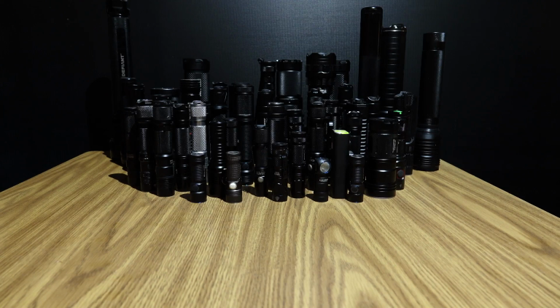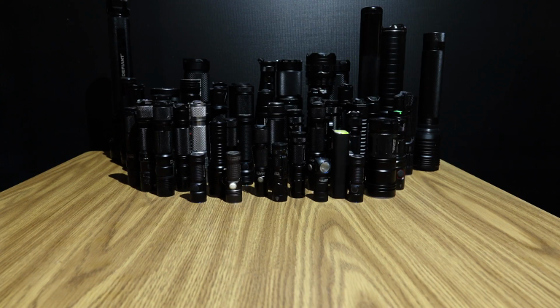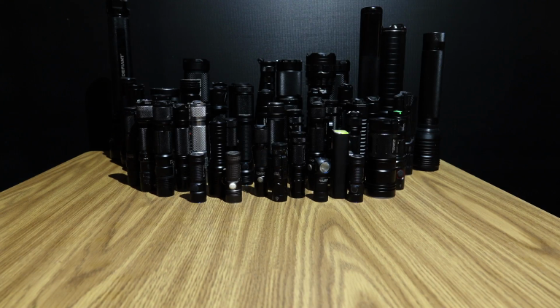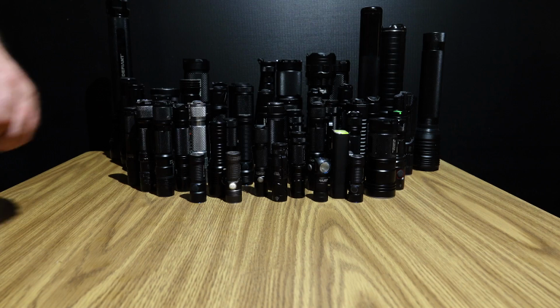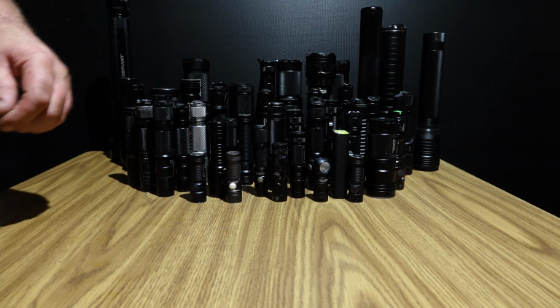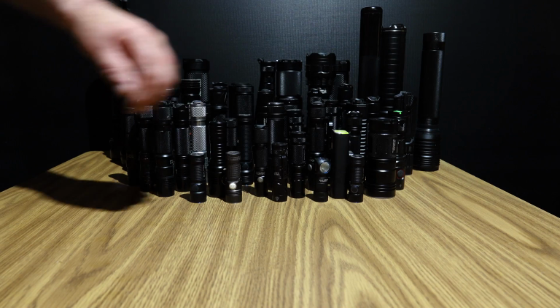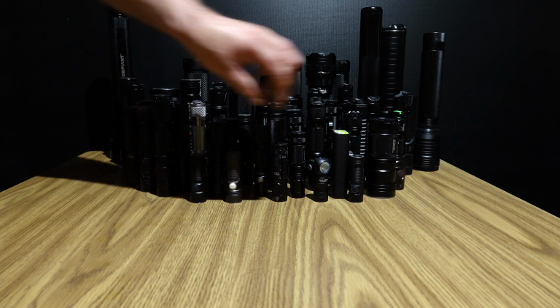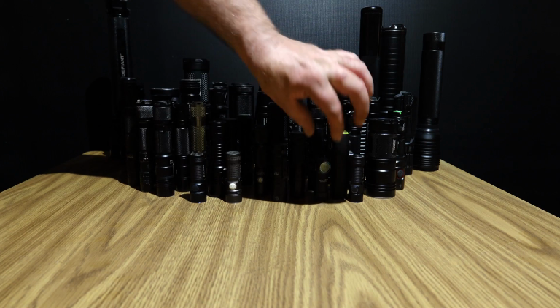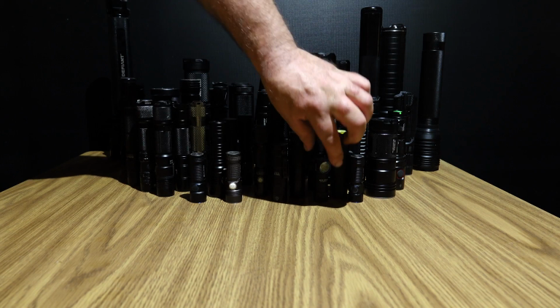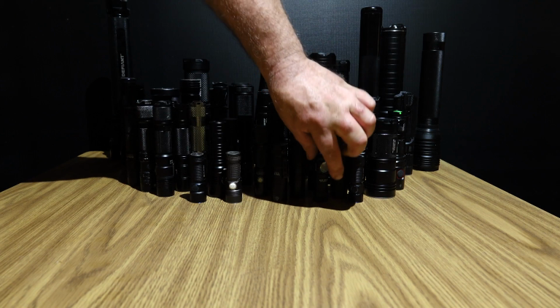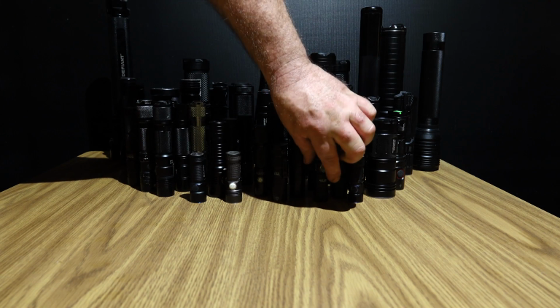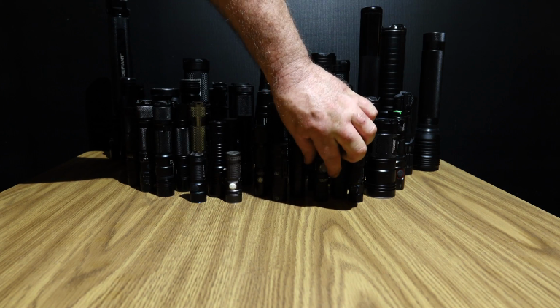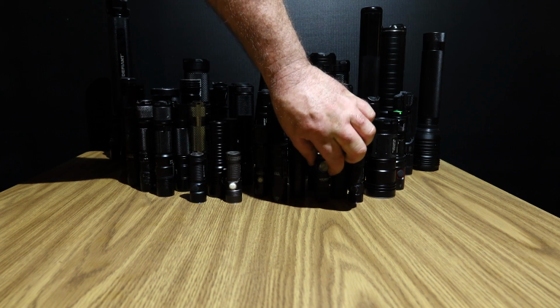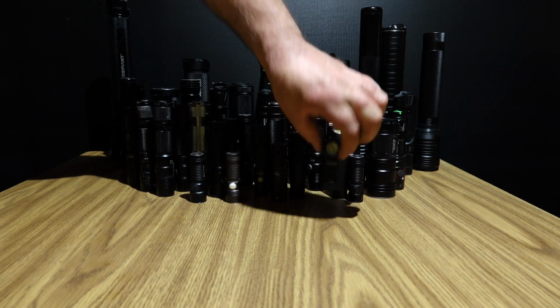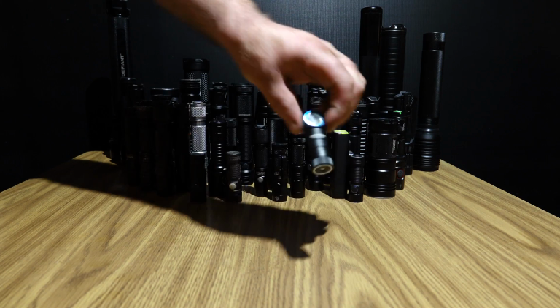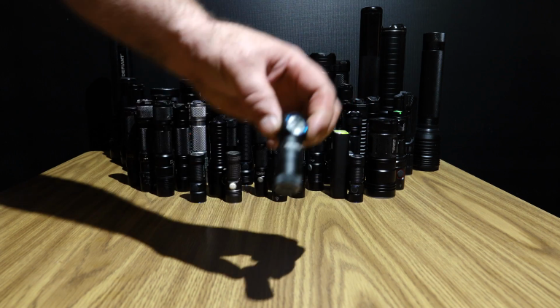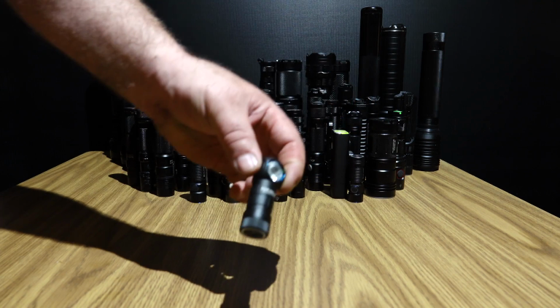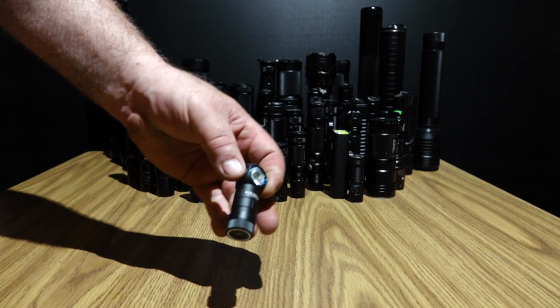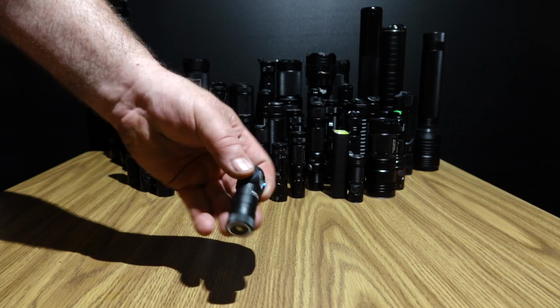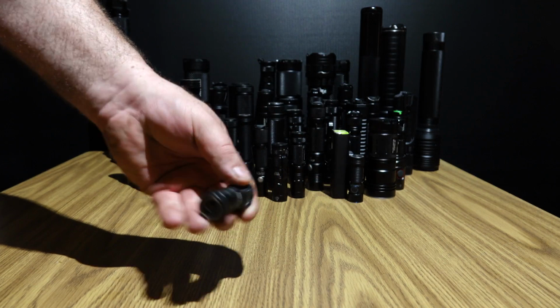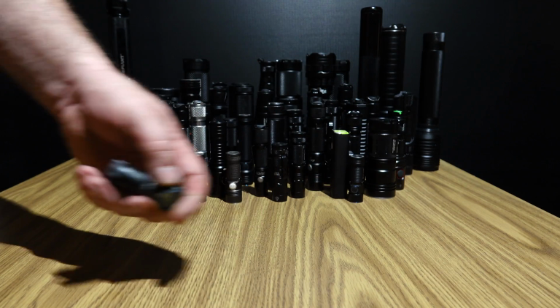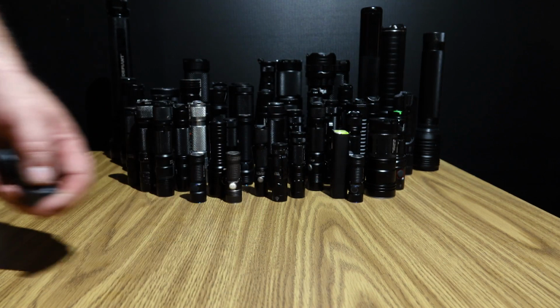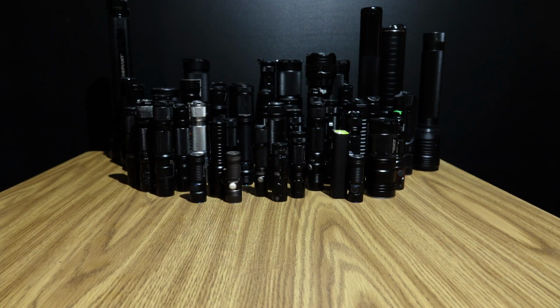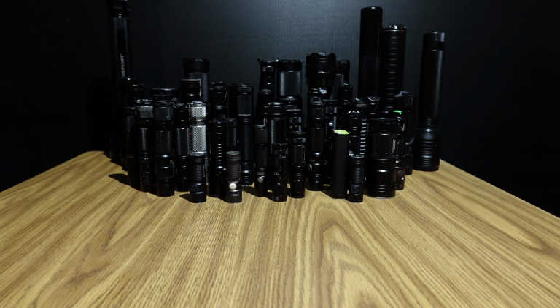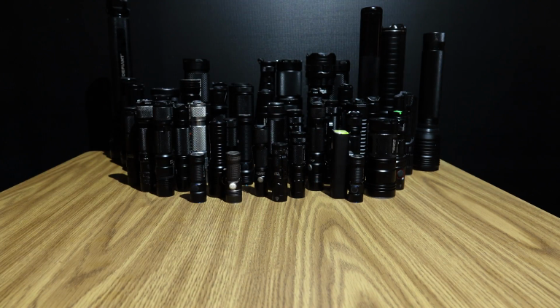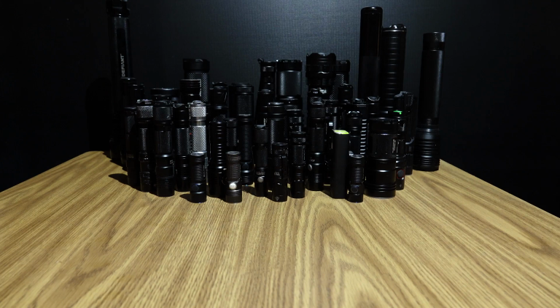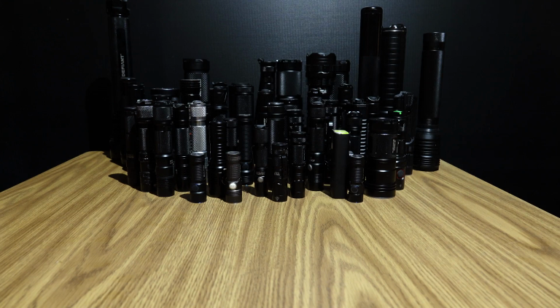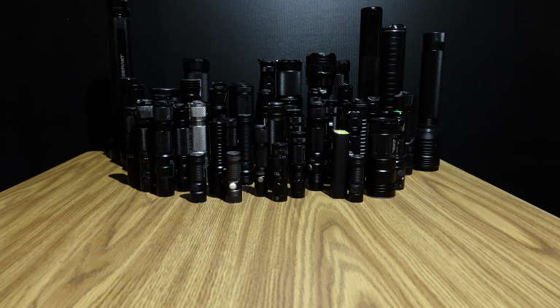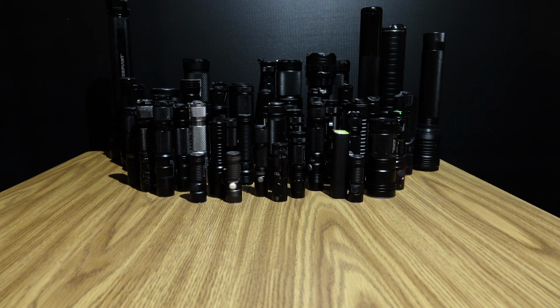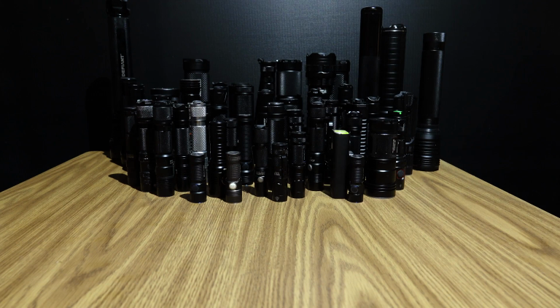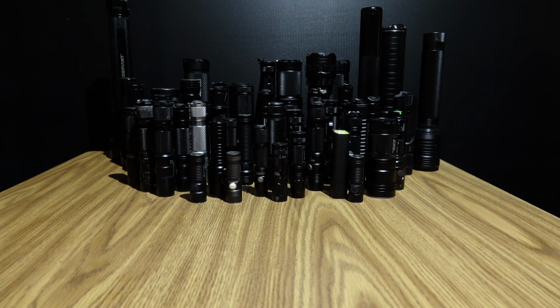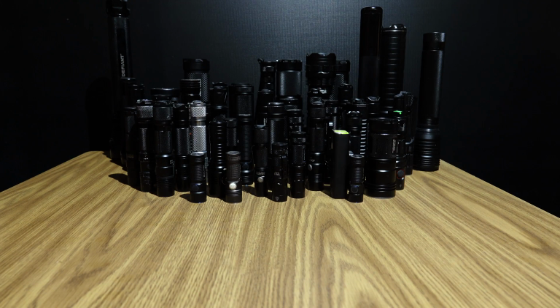Alright, that's 51 lights total, so I'm pulling the angle head Olight out. That way we've got nothing but regular straight-on flashlights.